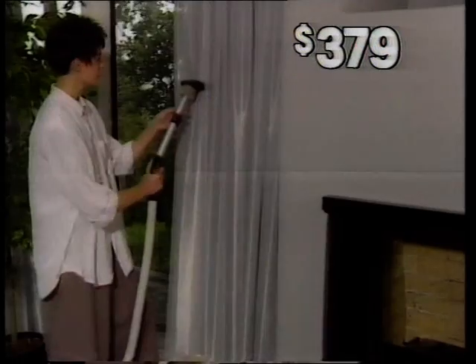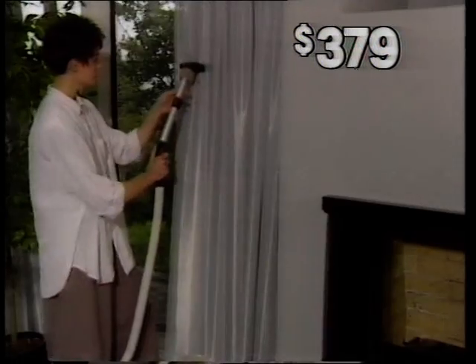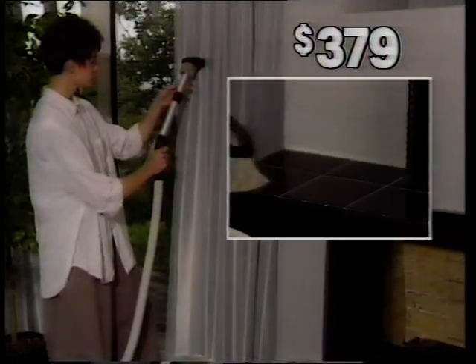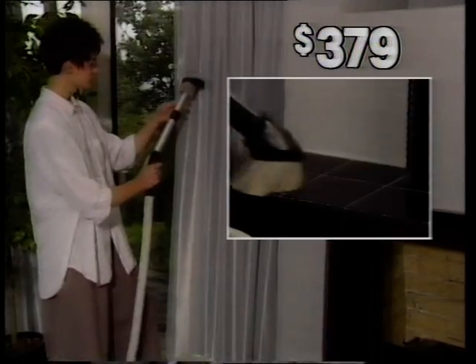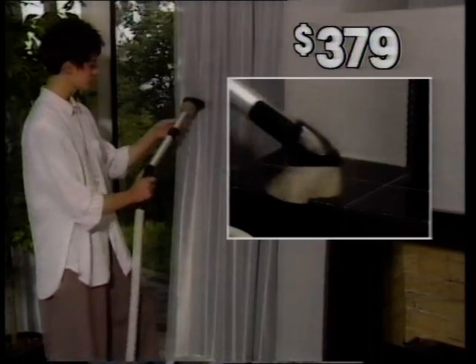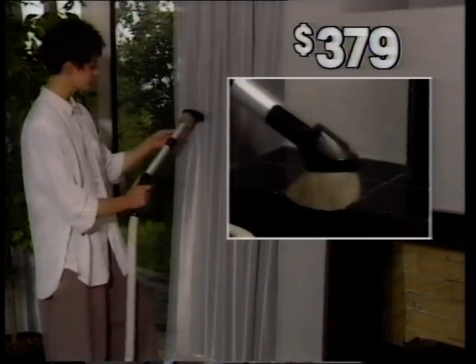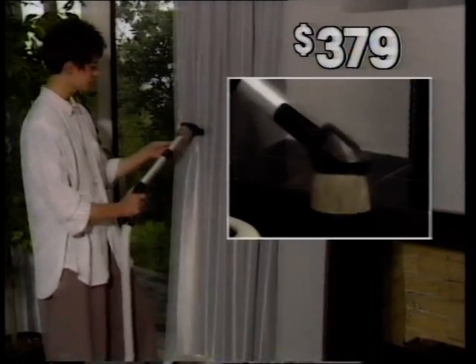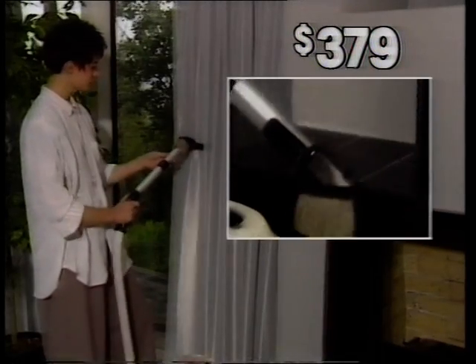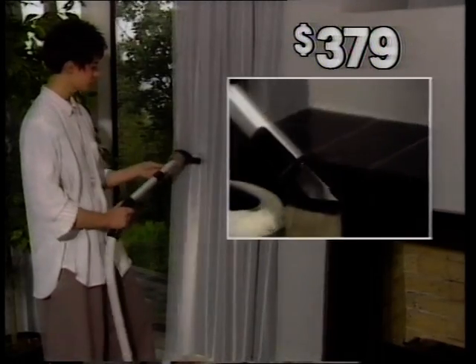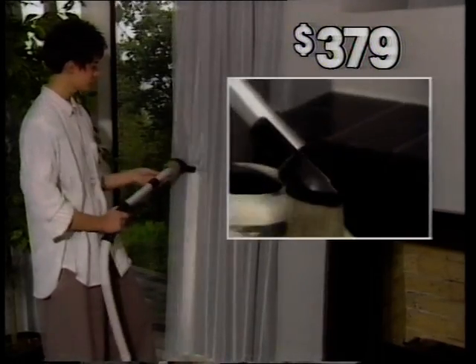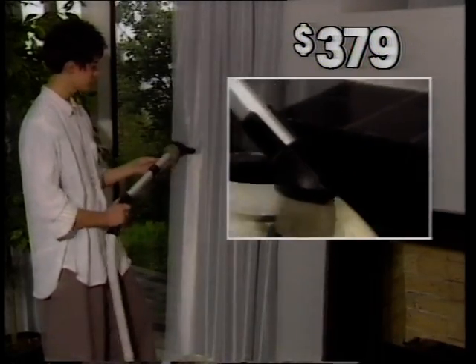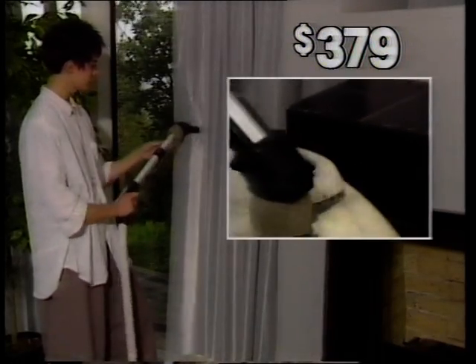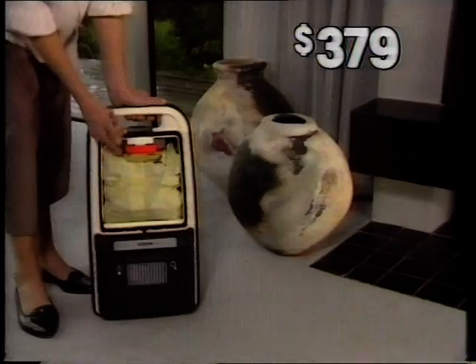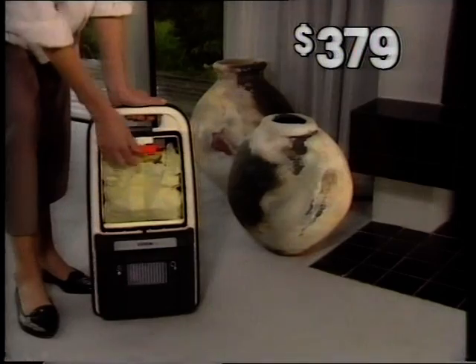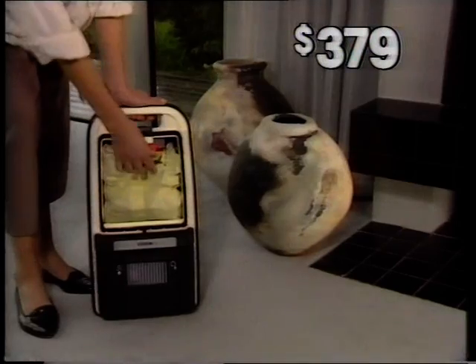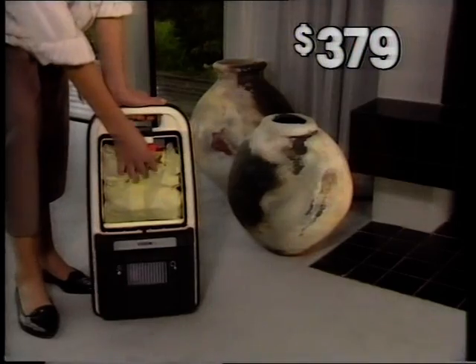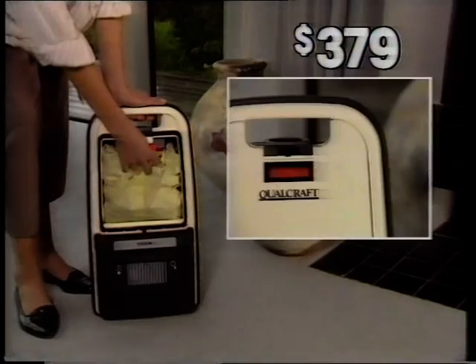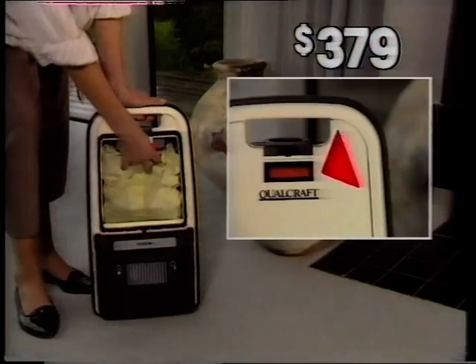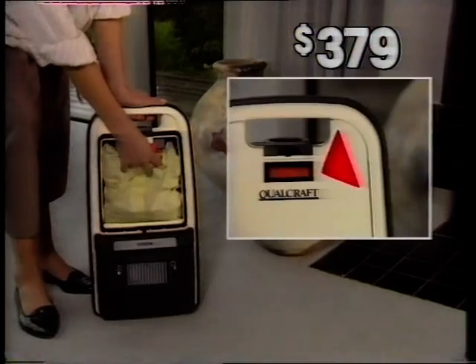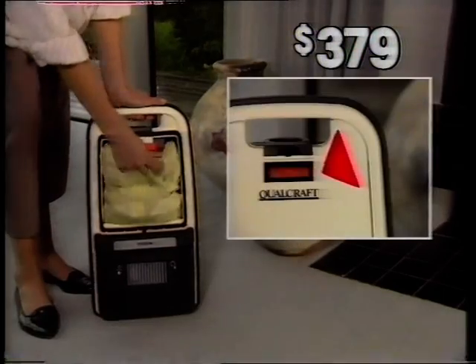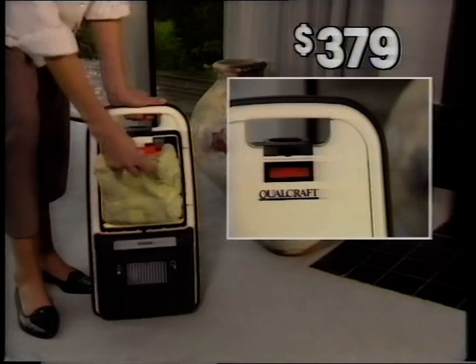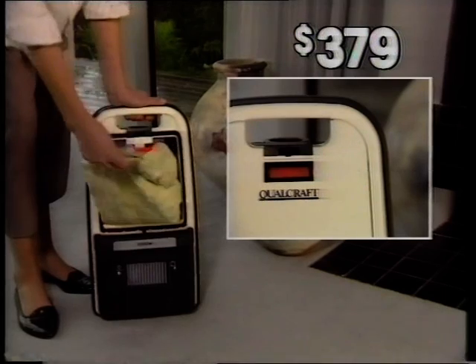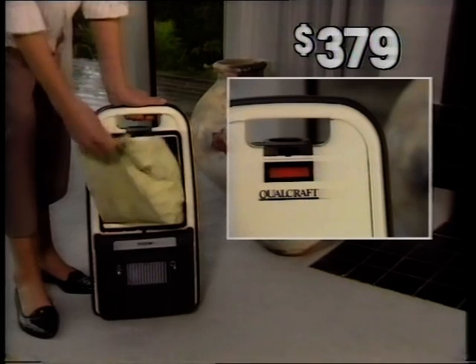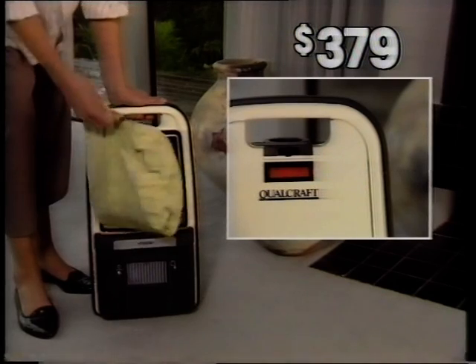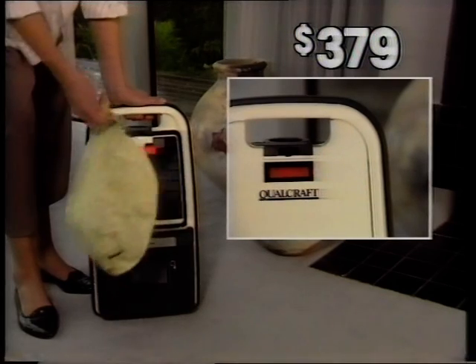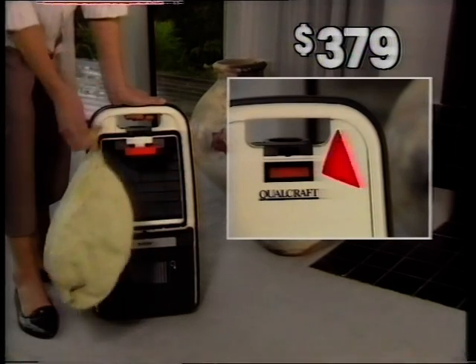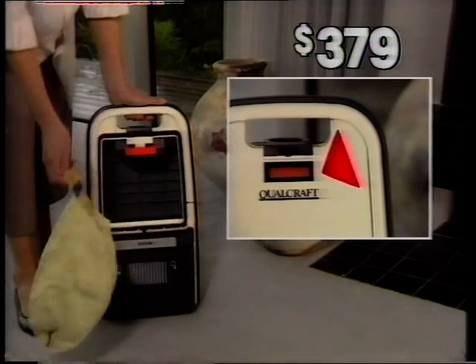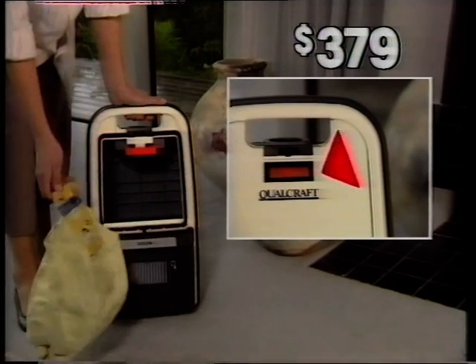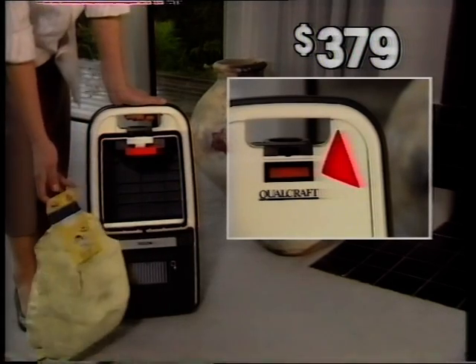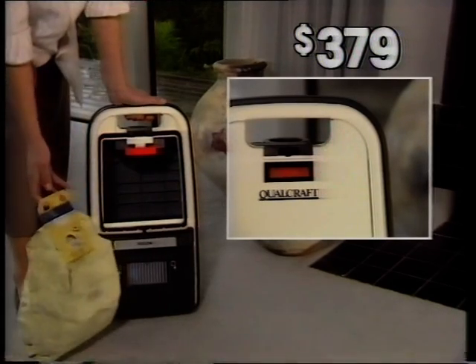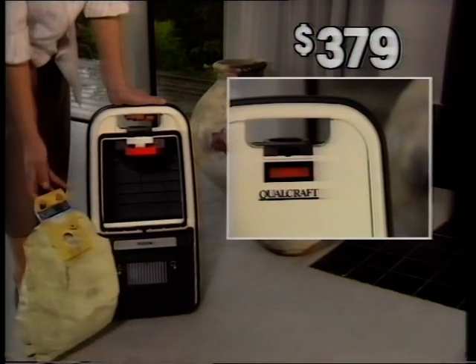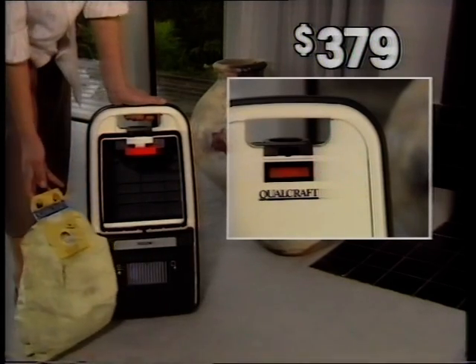Or gentle enough for furniture and drapes. An indicator lets you know when to dispose of this no-mess bag.